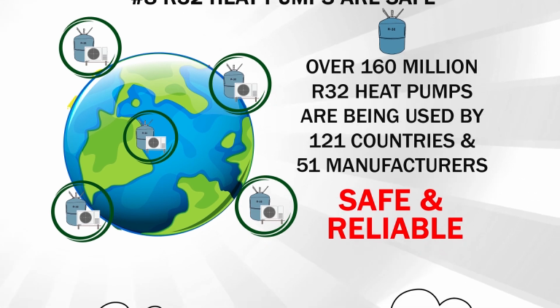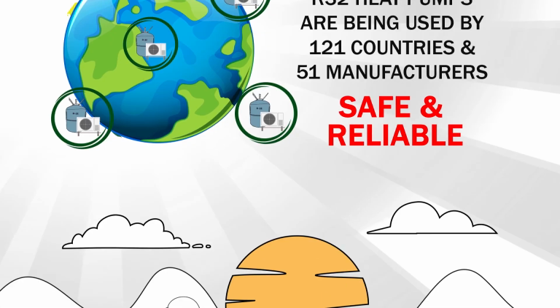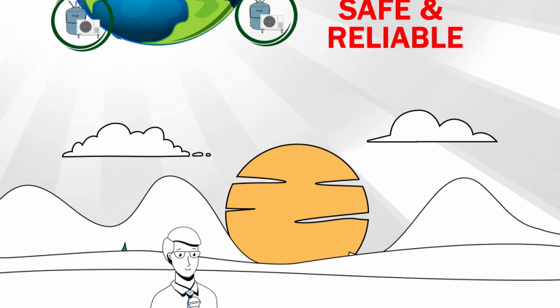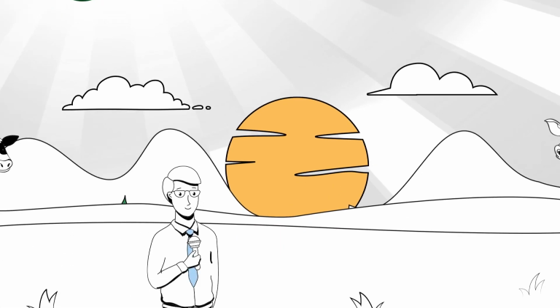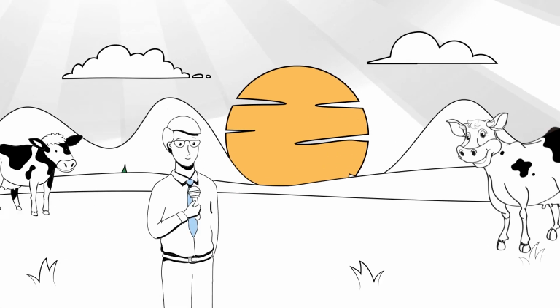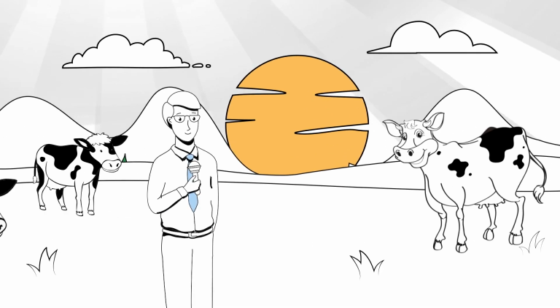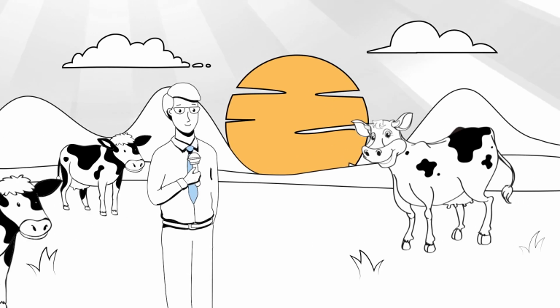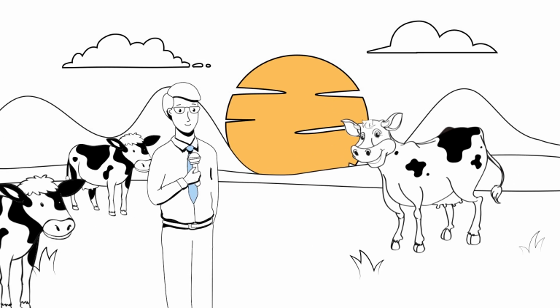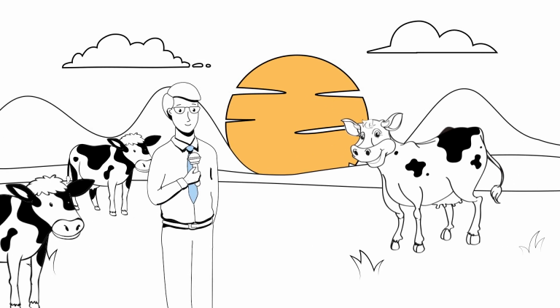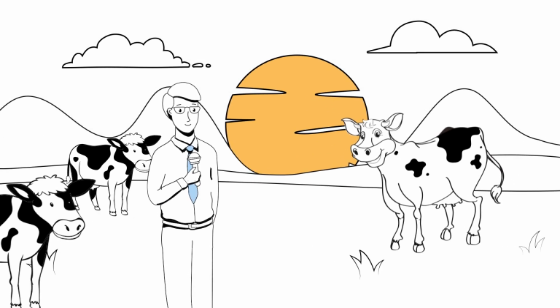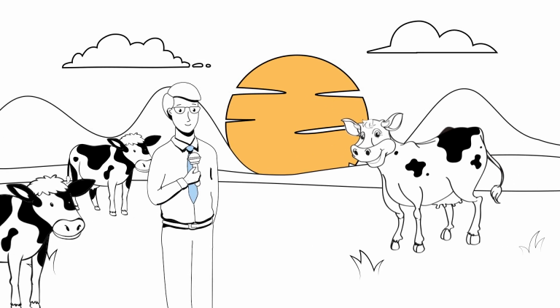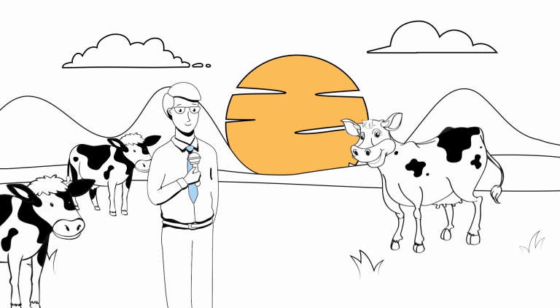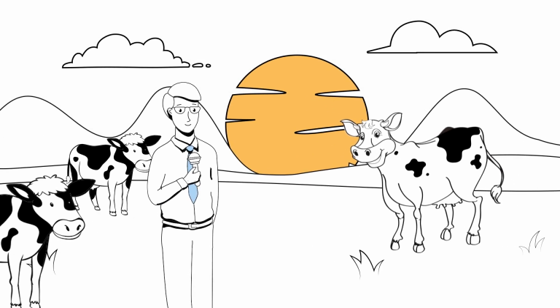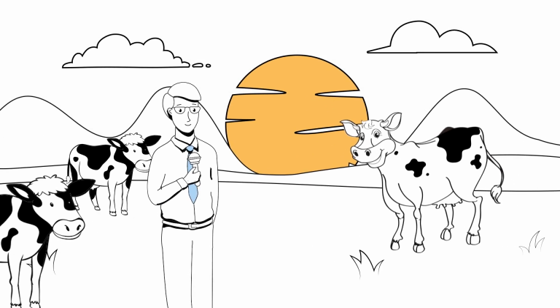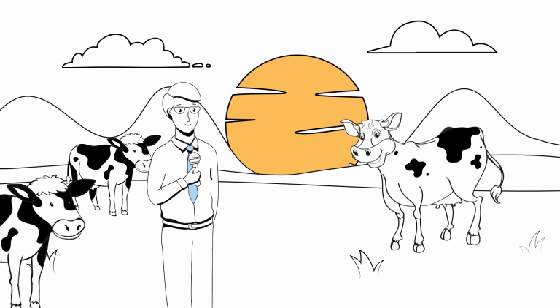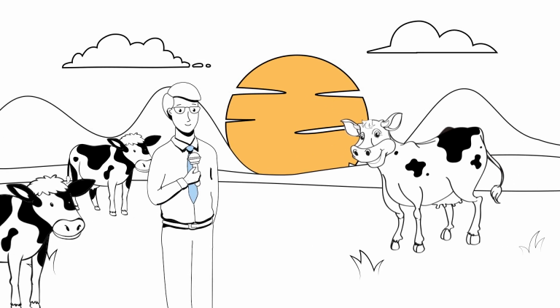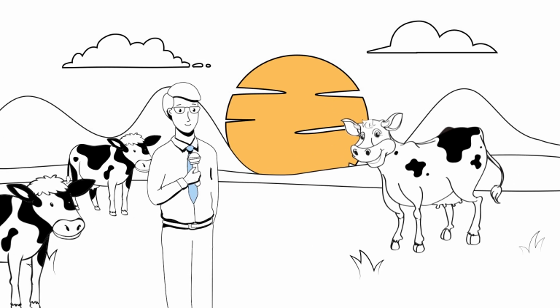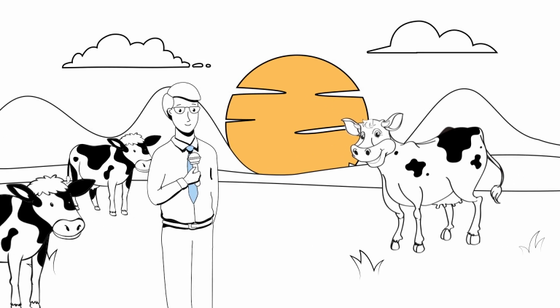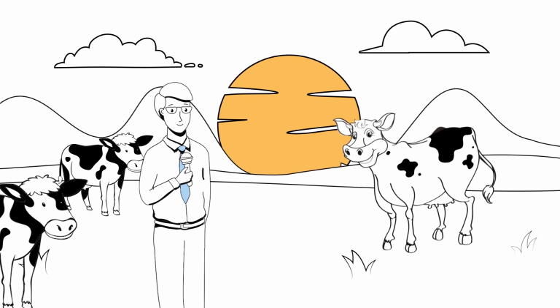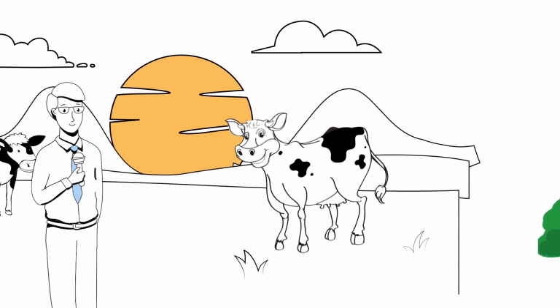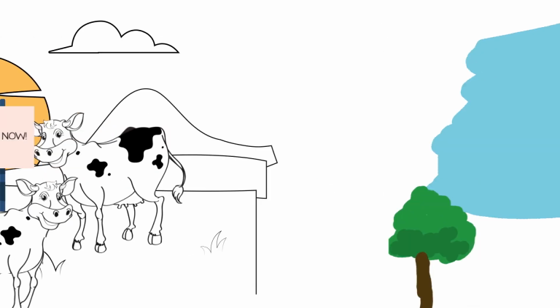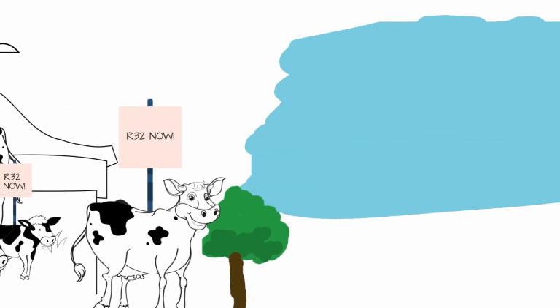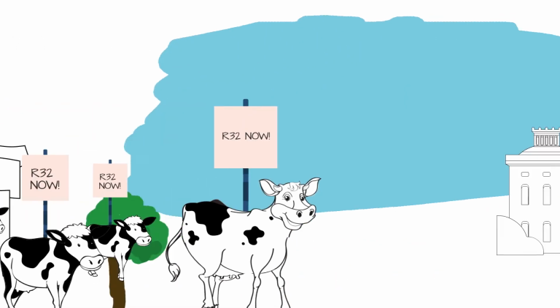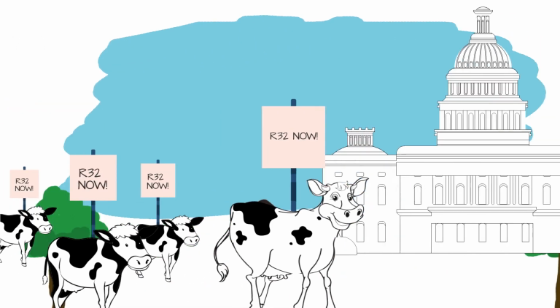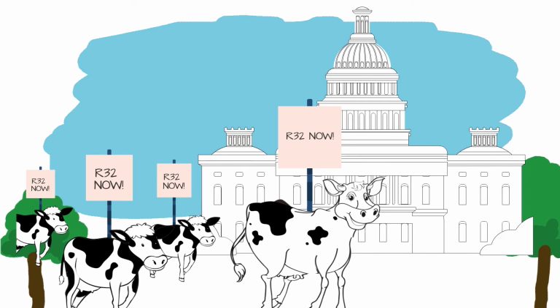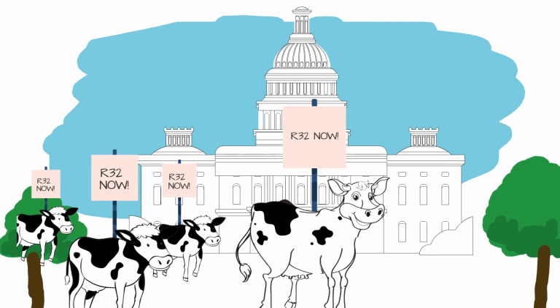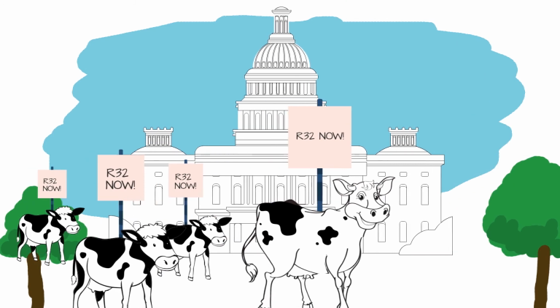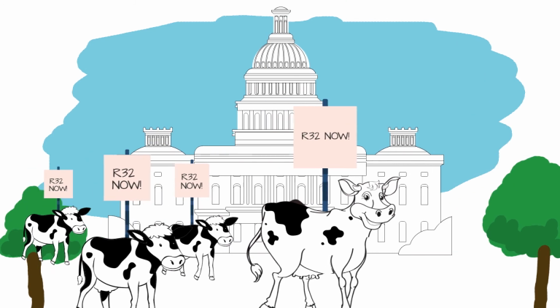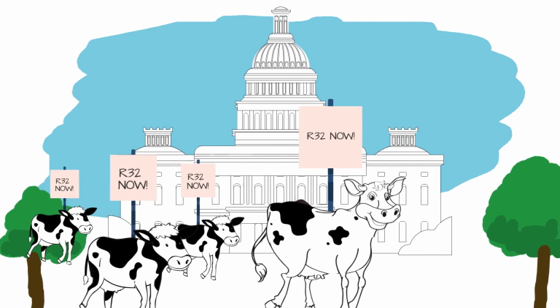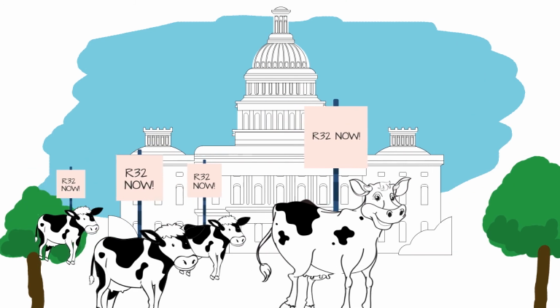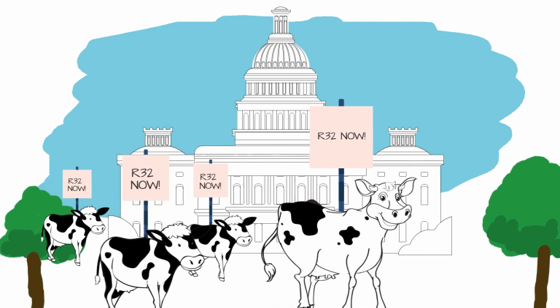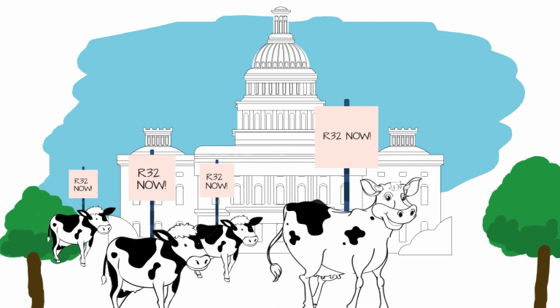What's next for the cows in your herd? Next, we're going to march on D.C.